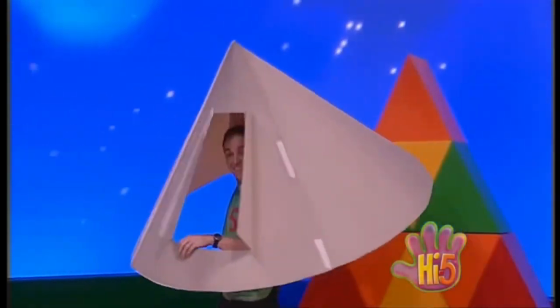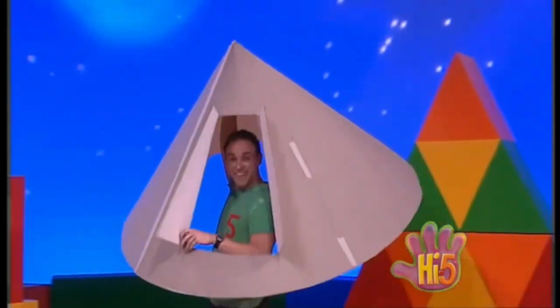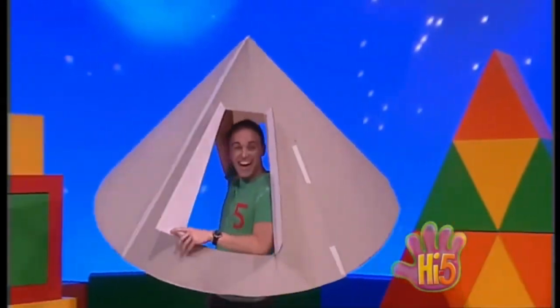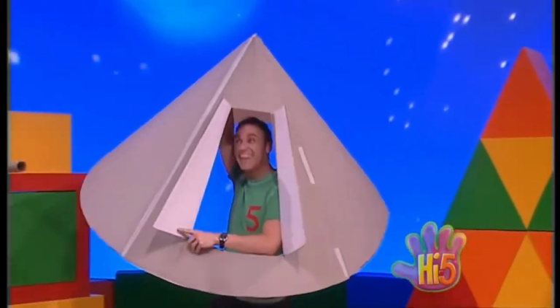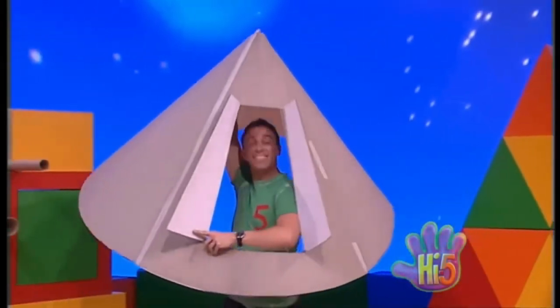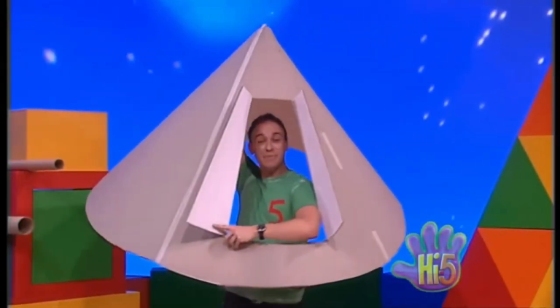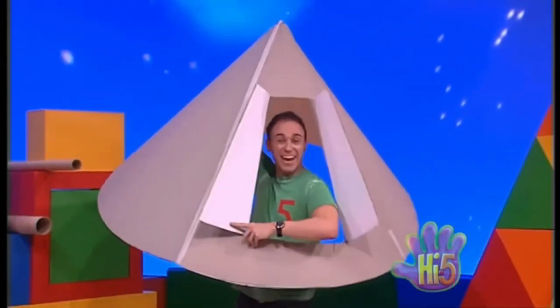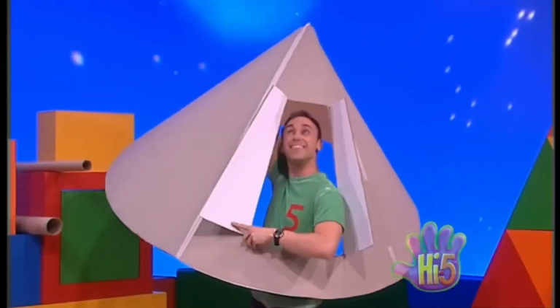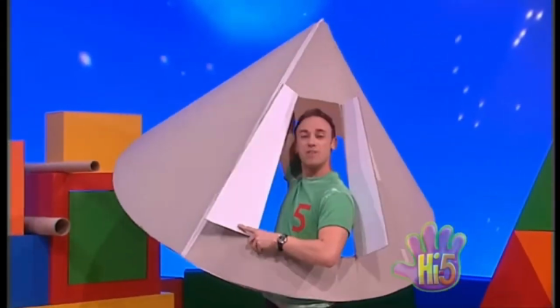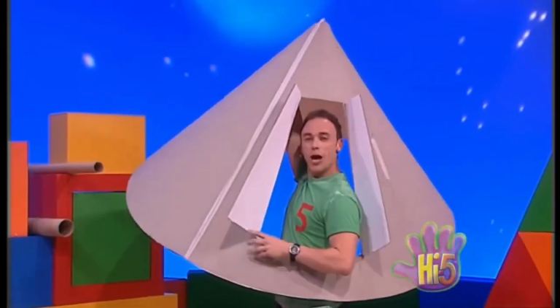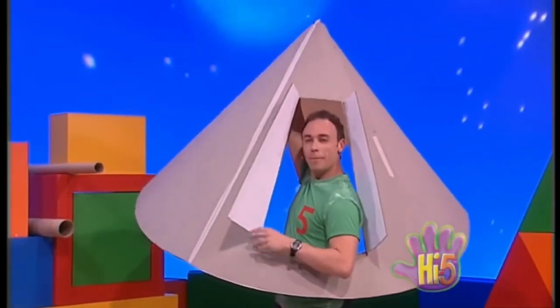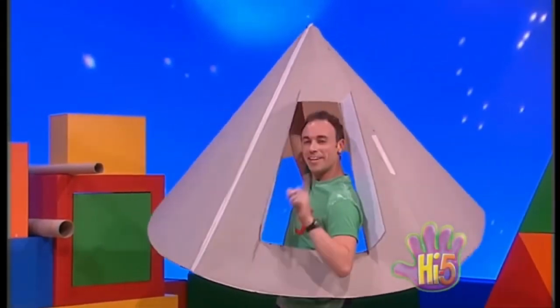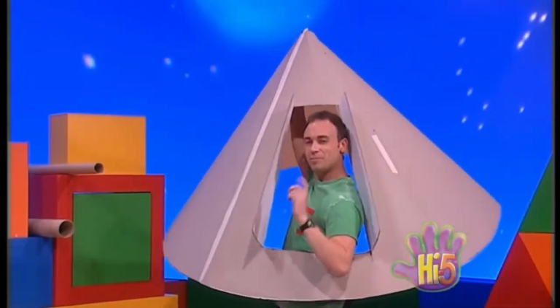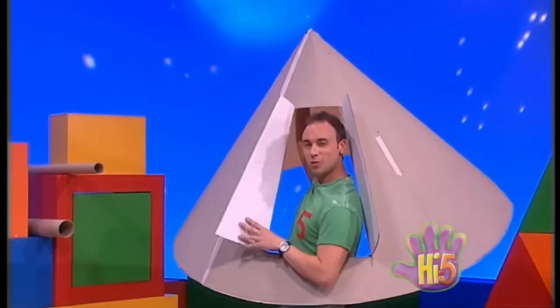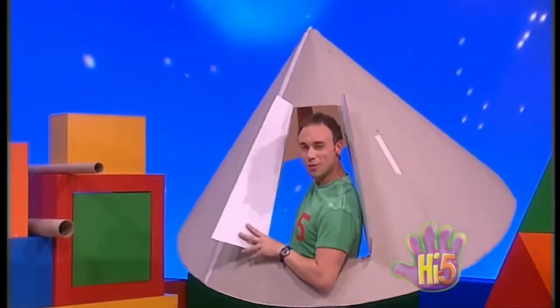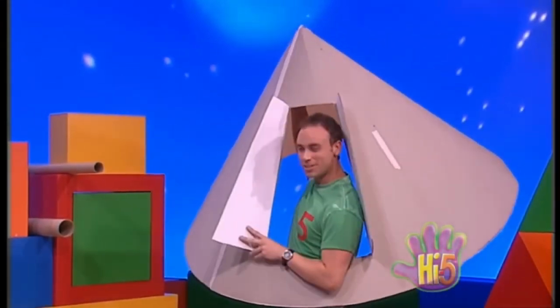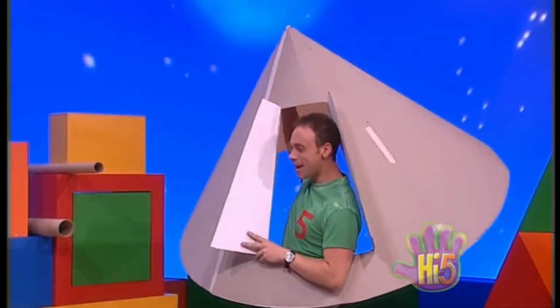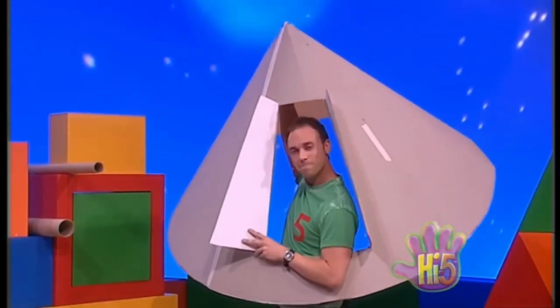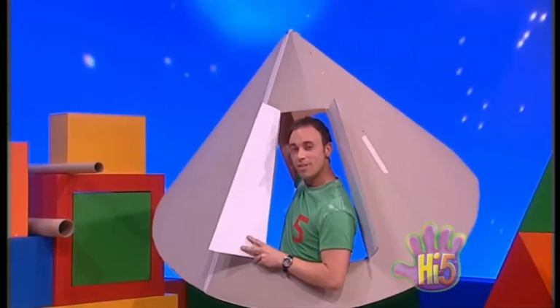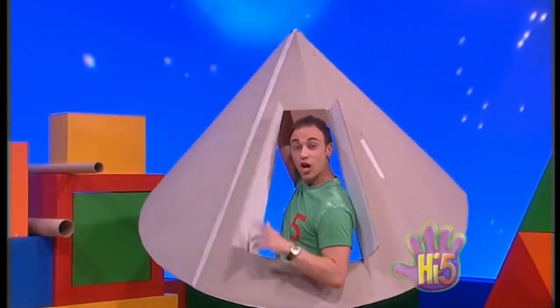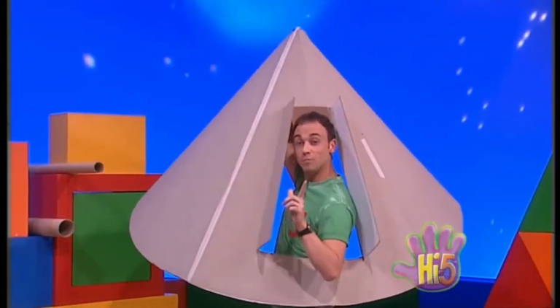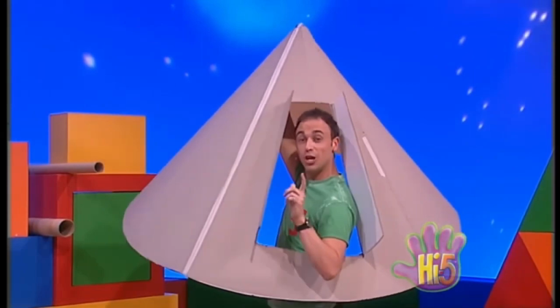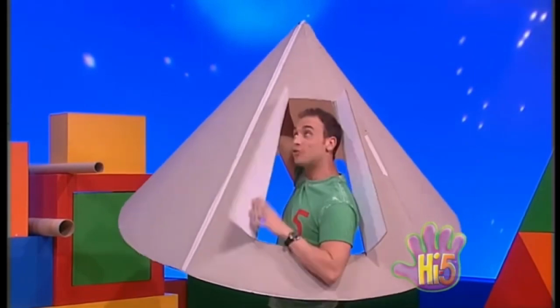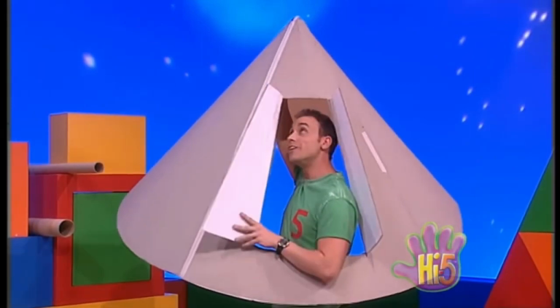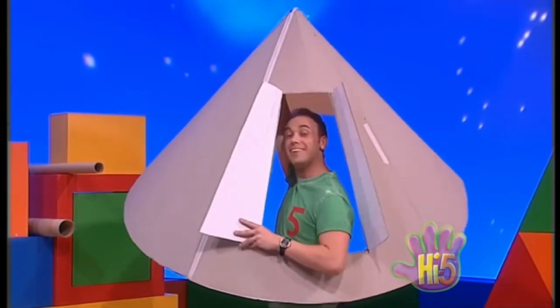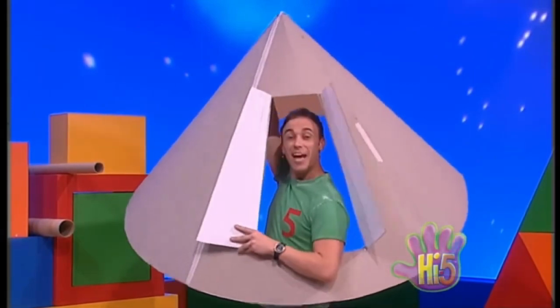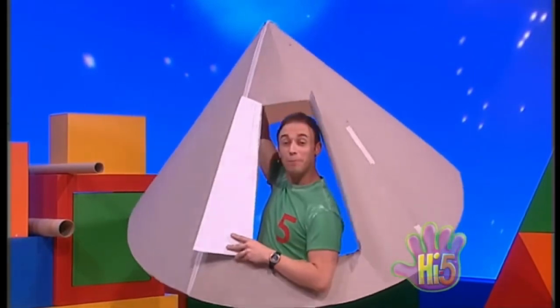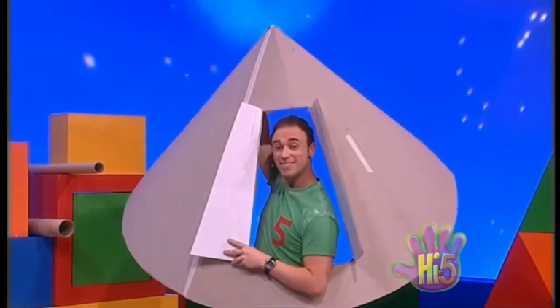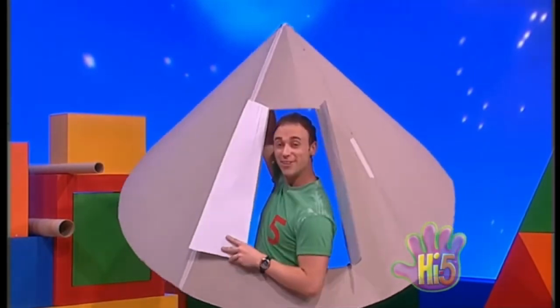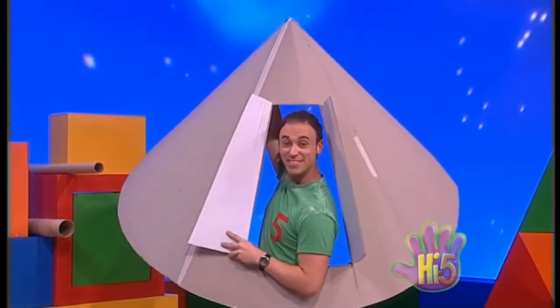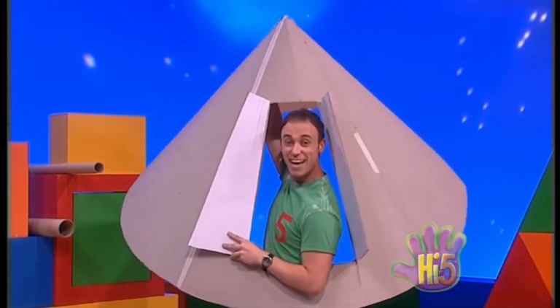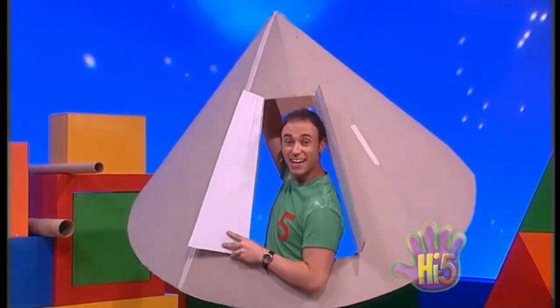Hi, it's me Nathan. I'm making a special building today — an observatory, a place to look at the stars.